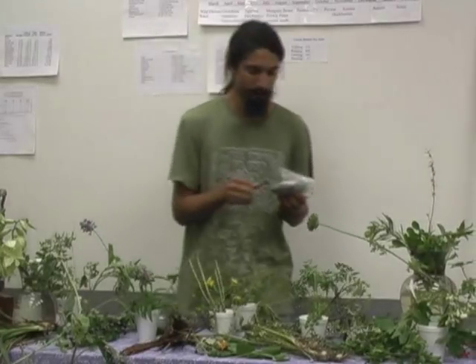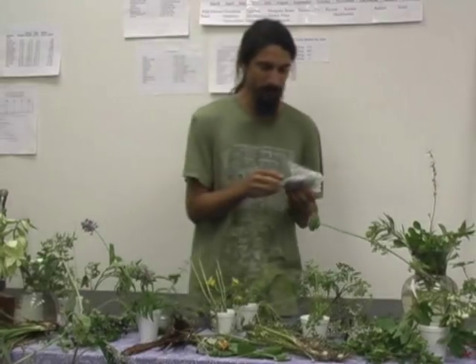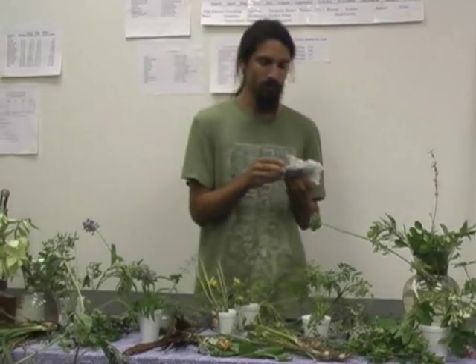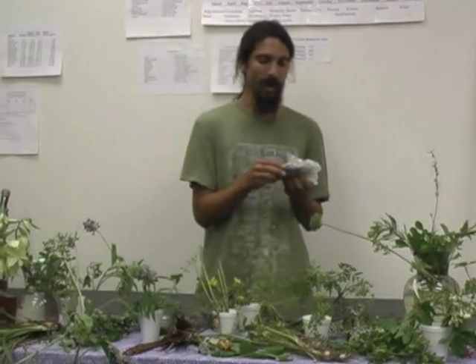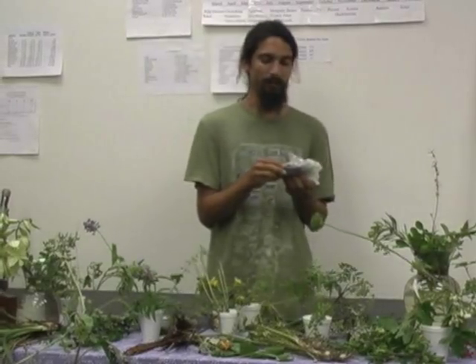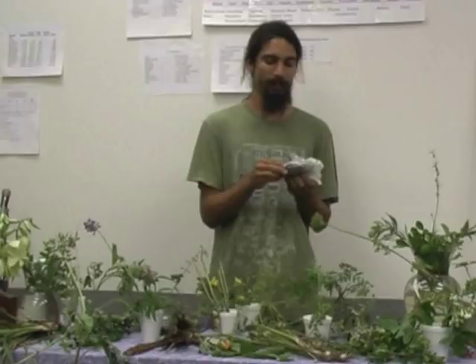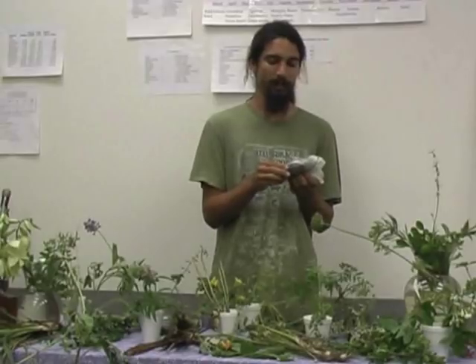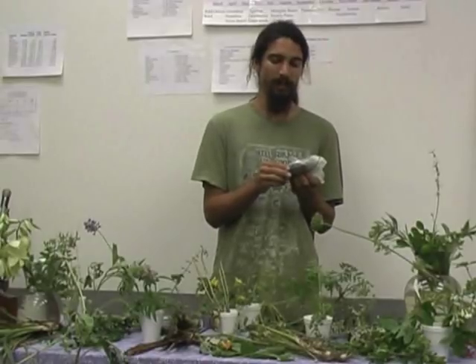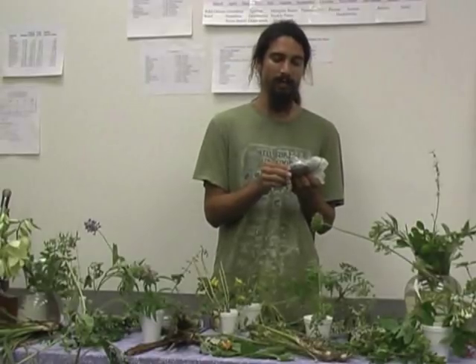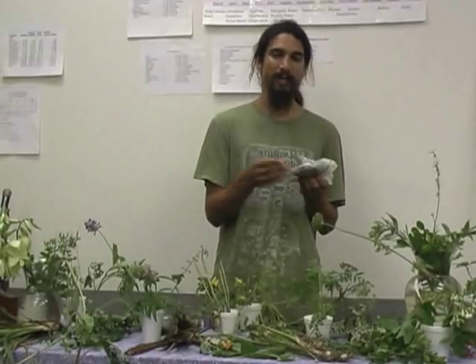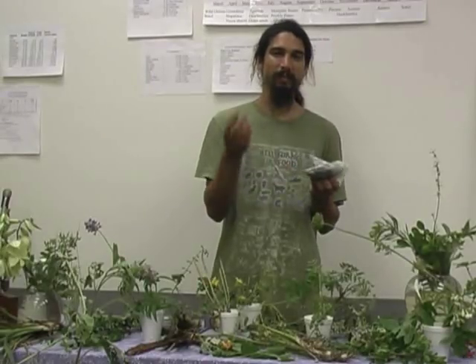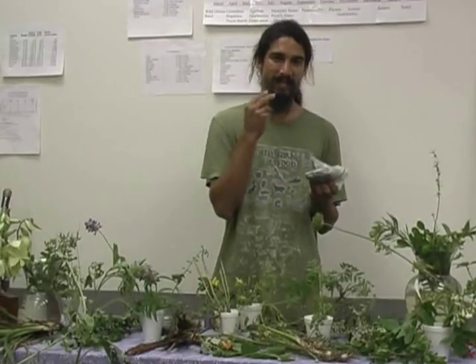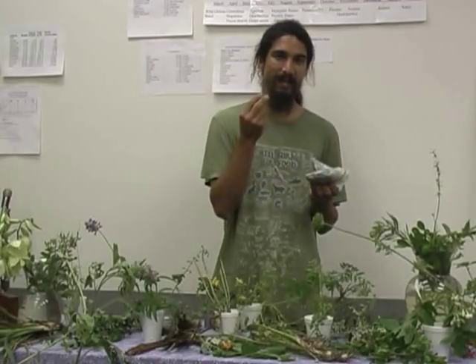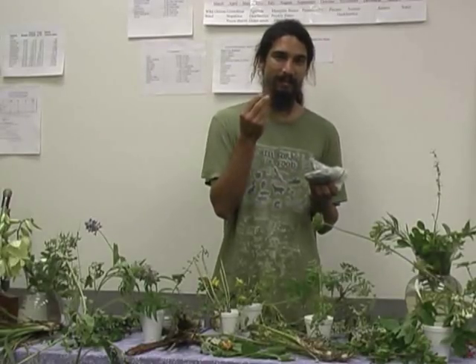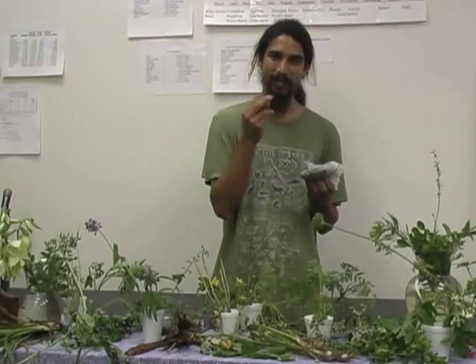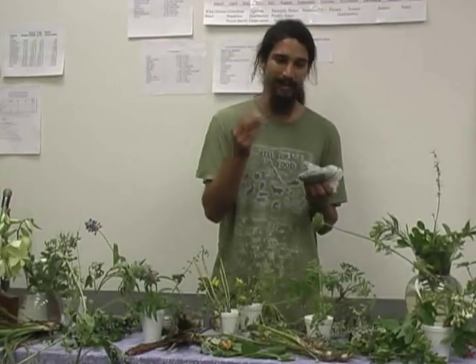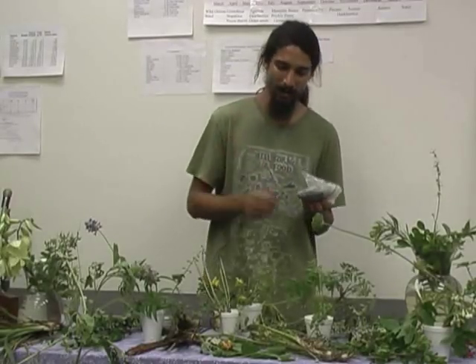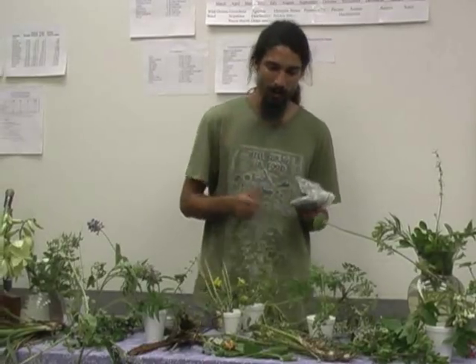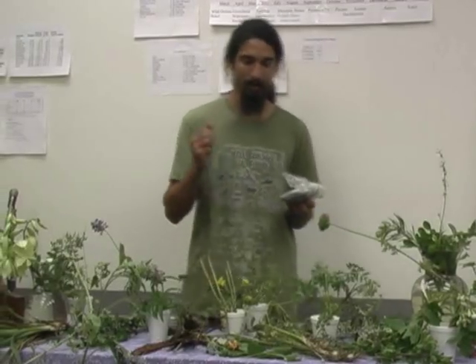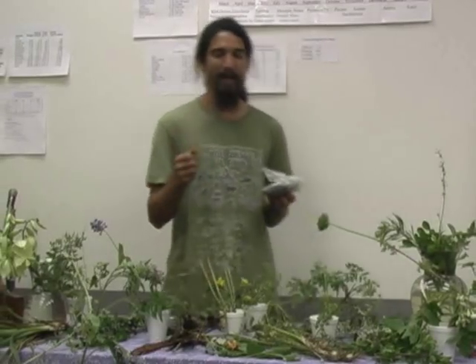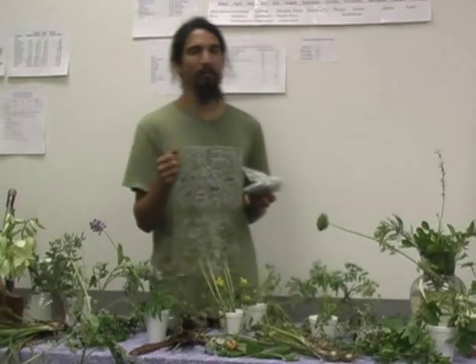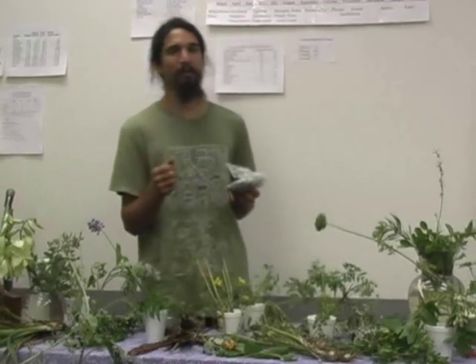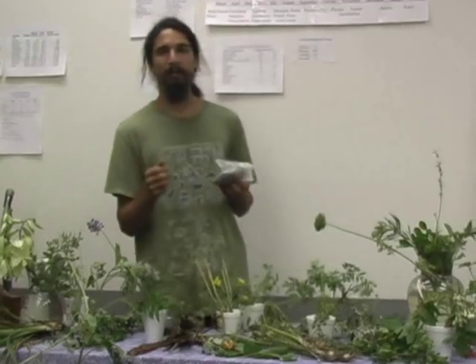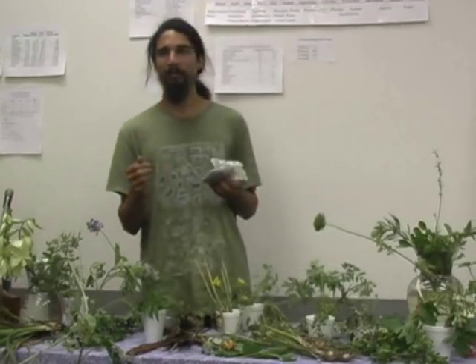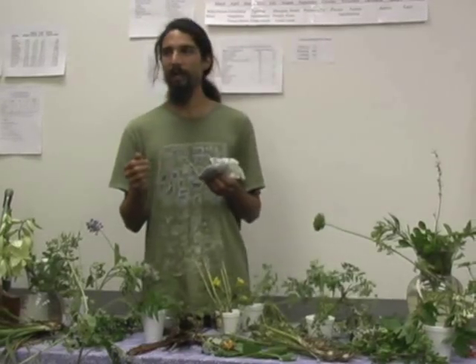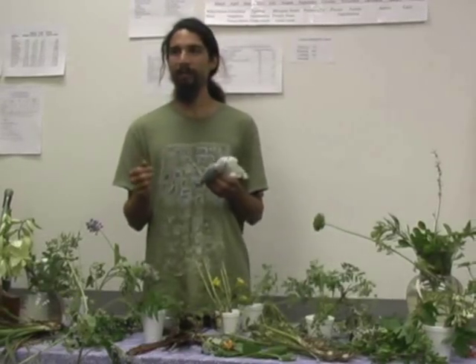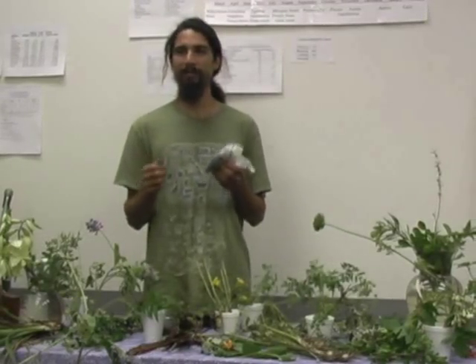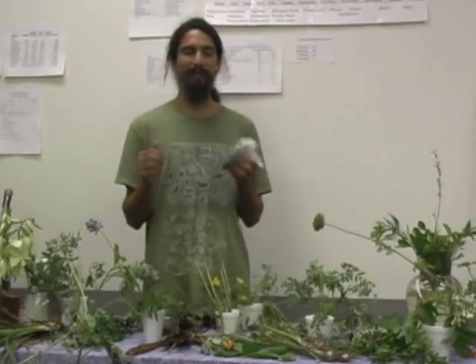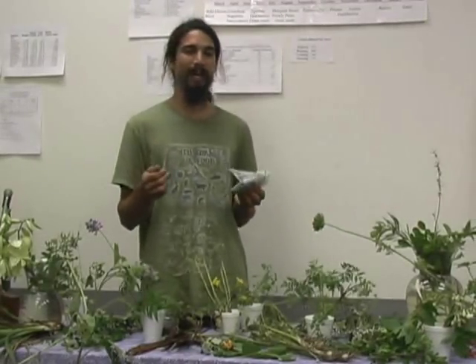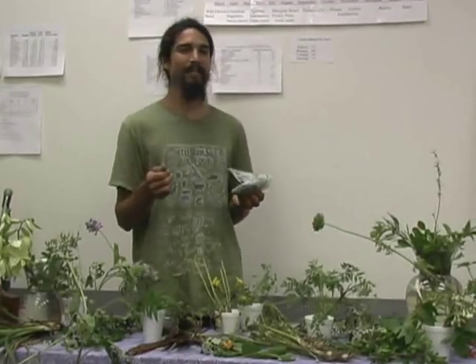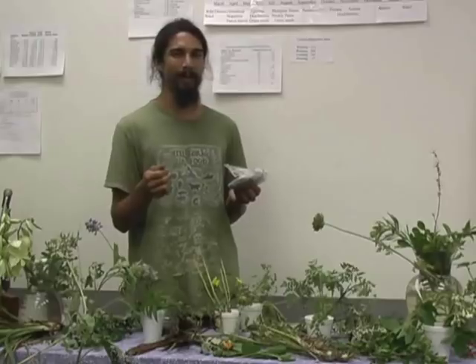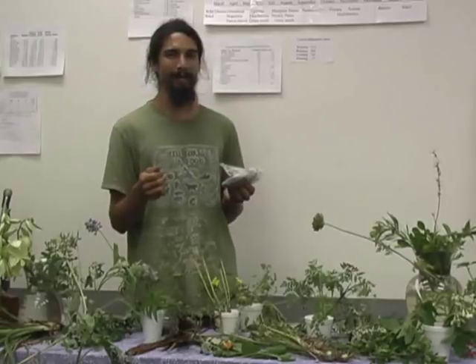There will be no bitter flavors left at all — they will be absolutely wonderful at this point. You can dry them and eat them as a nut just like that, or you can pound them up and make them into flour. They make fantastic pancakes.